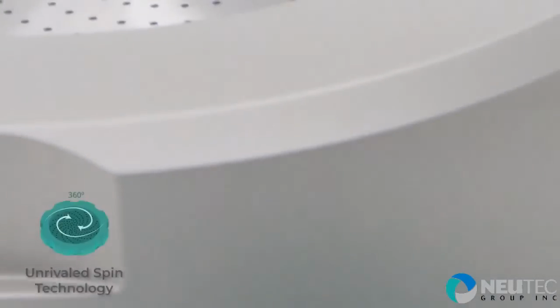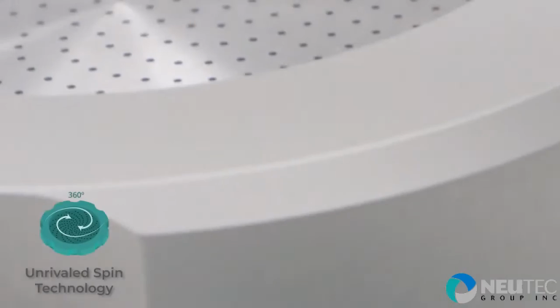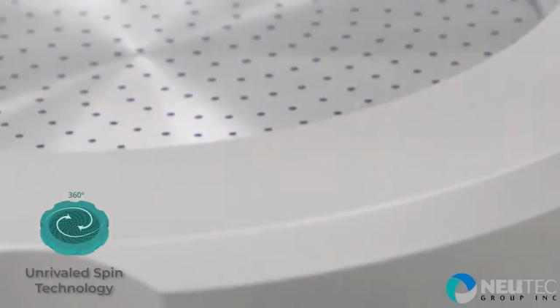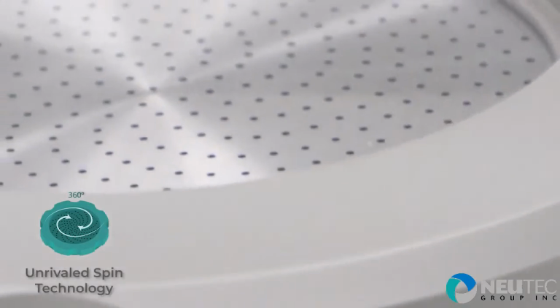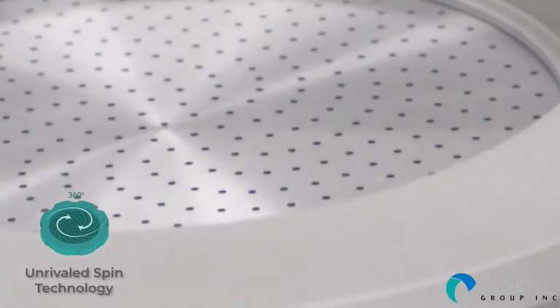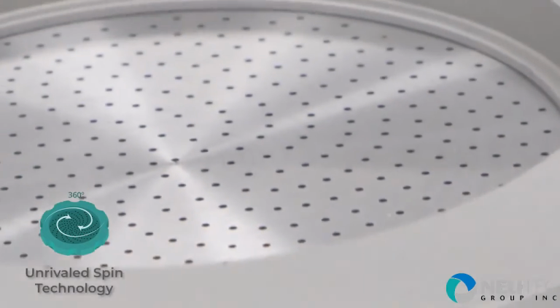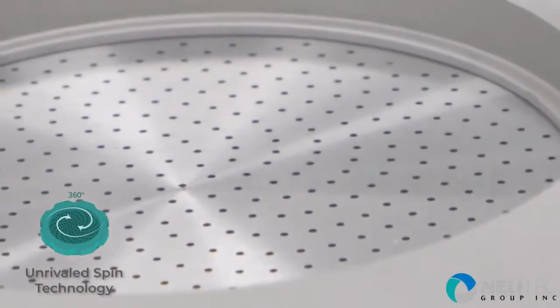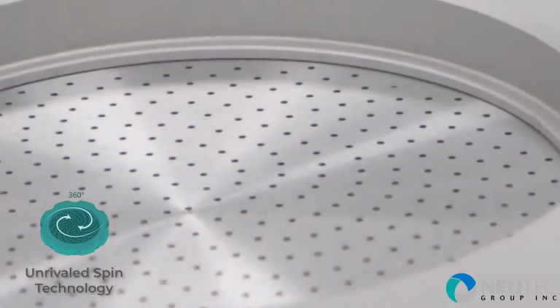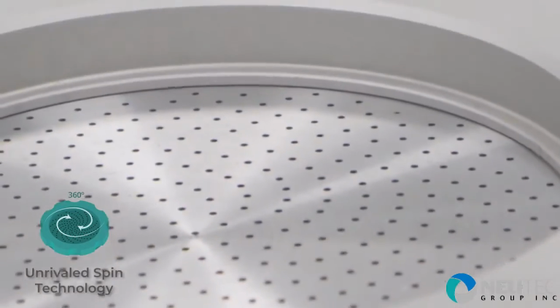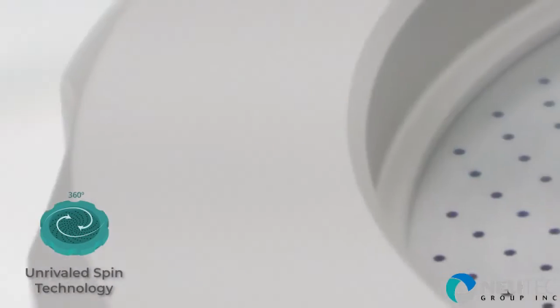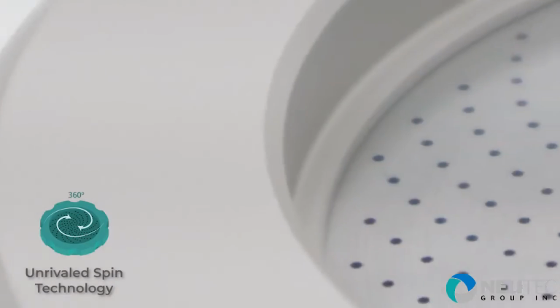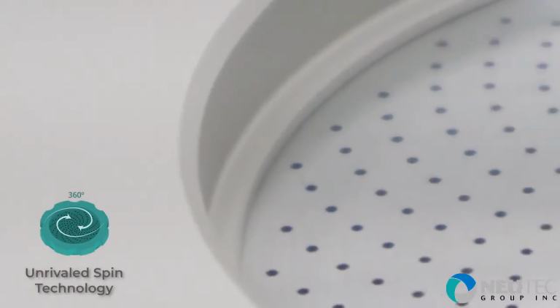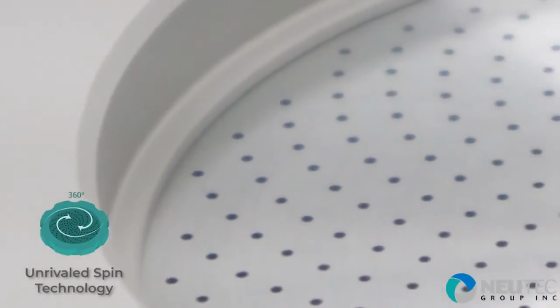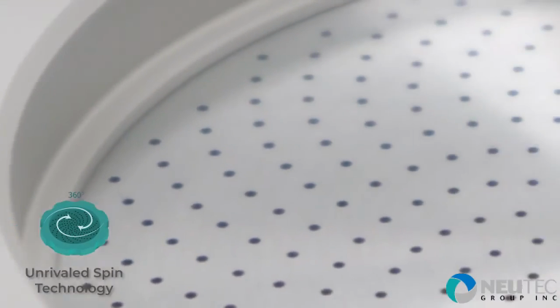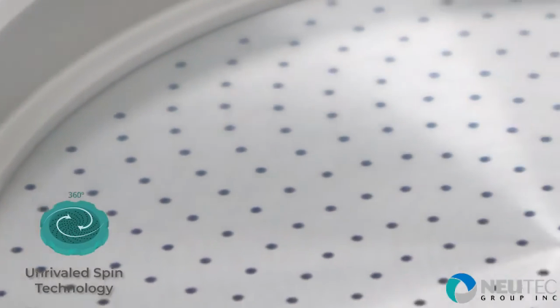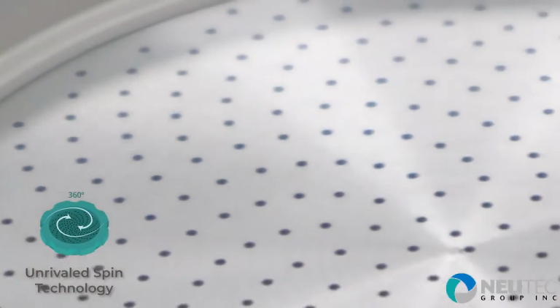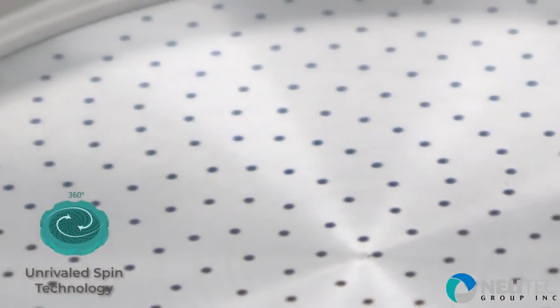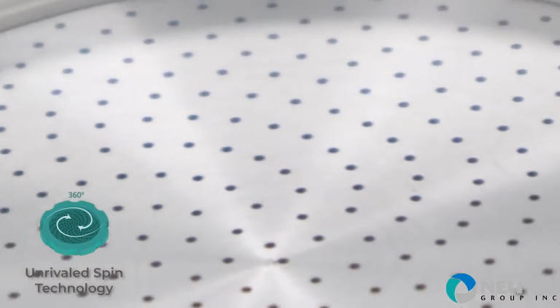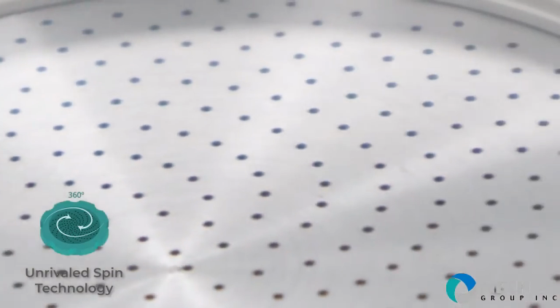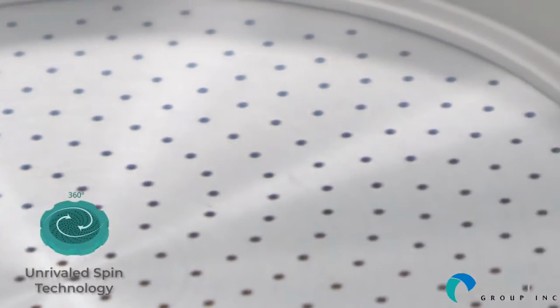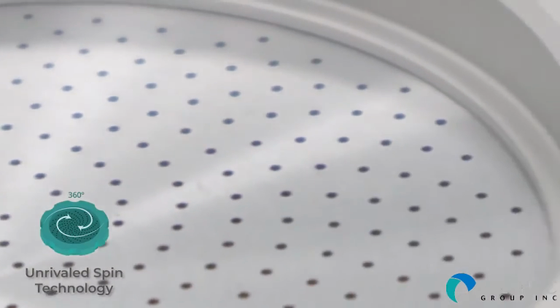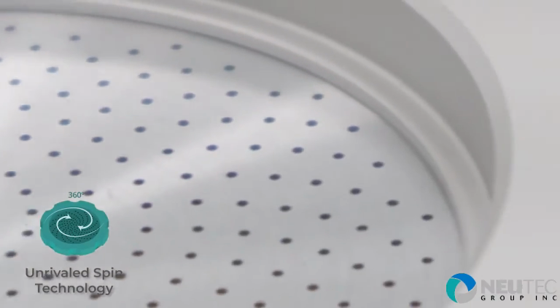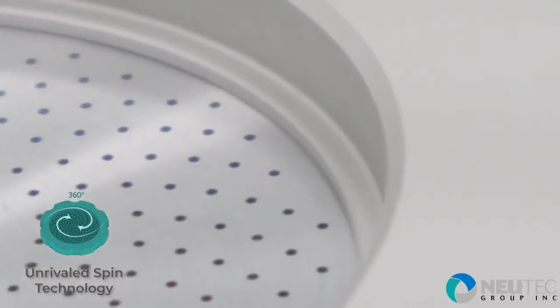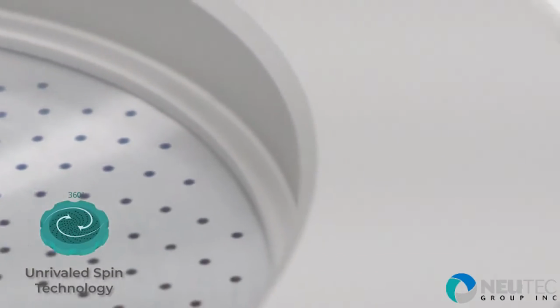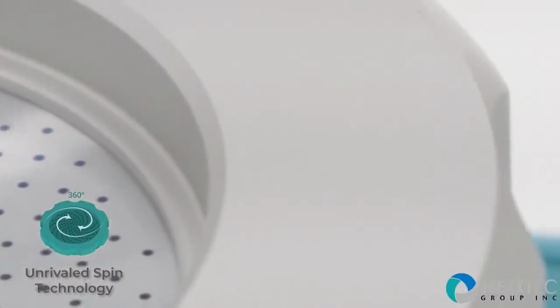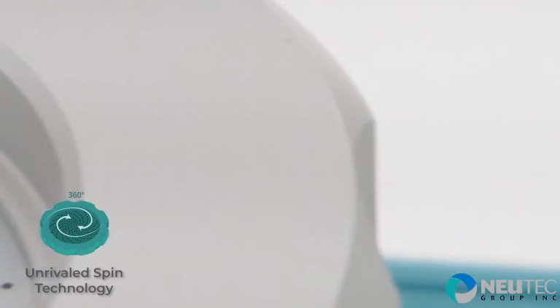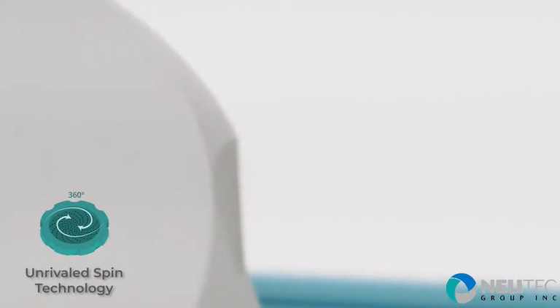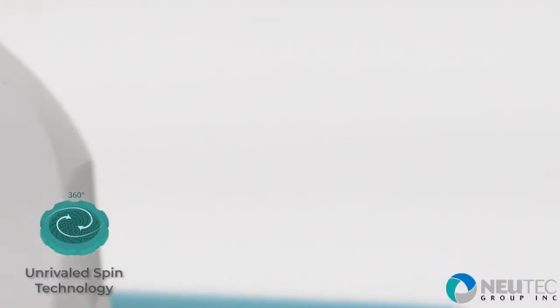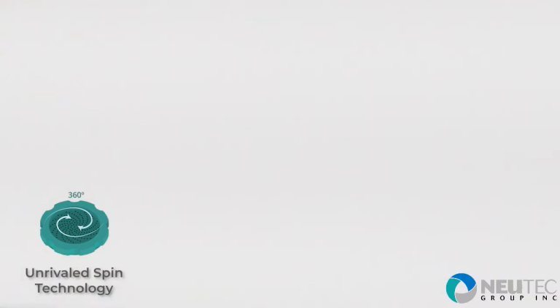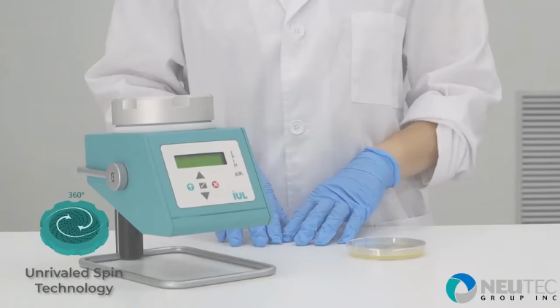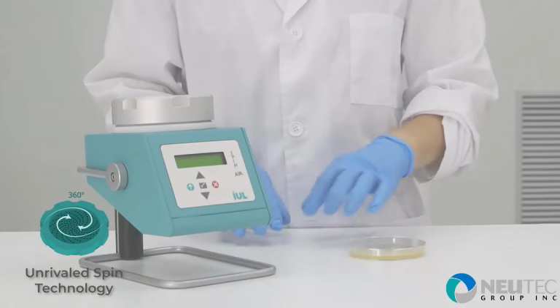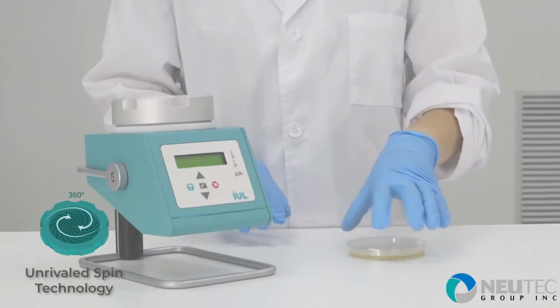IUL's Span technology enhances air sampling accuracy, precision and resolution, even in highly contaminated environments.